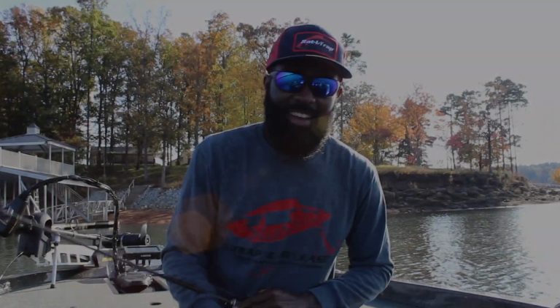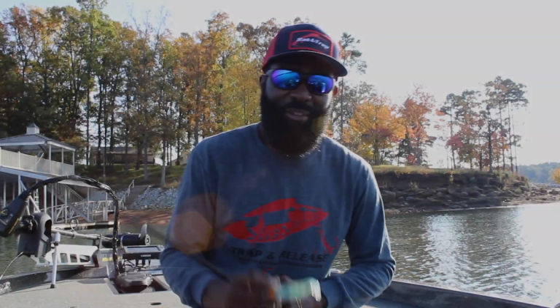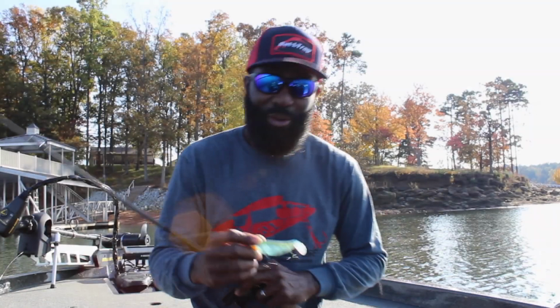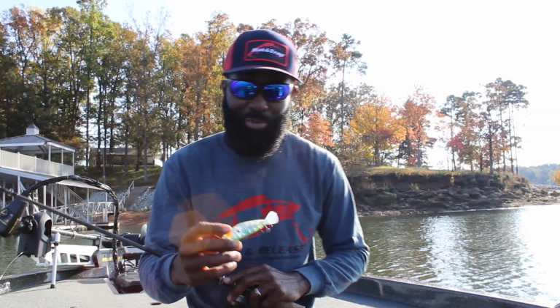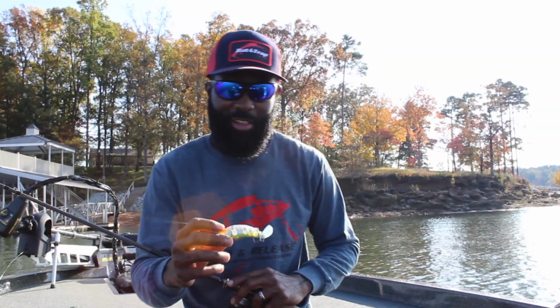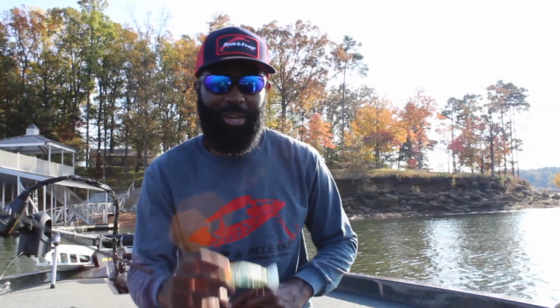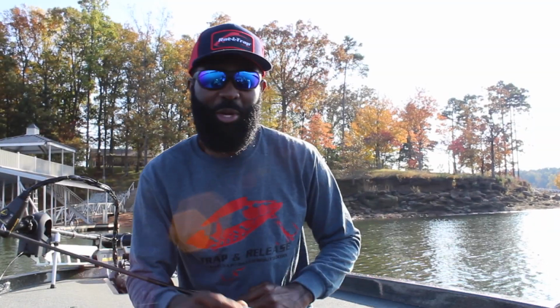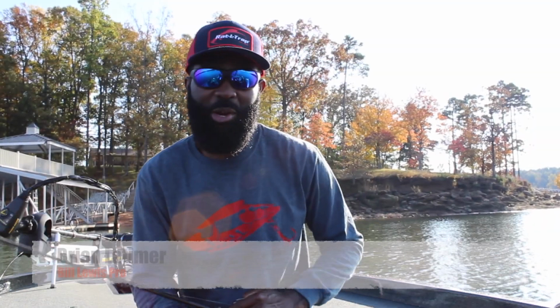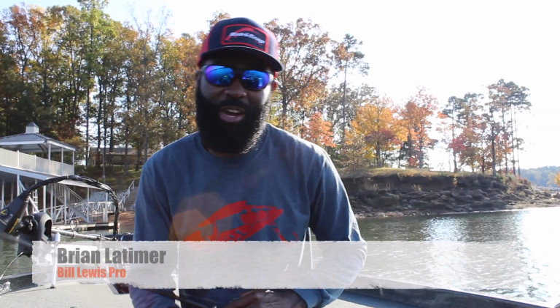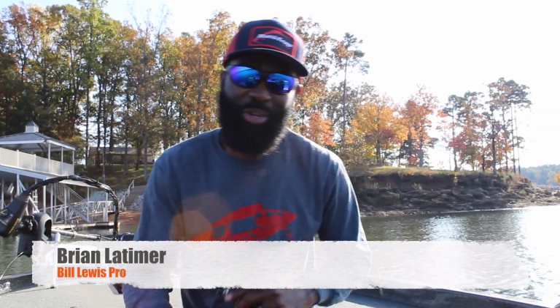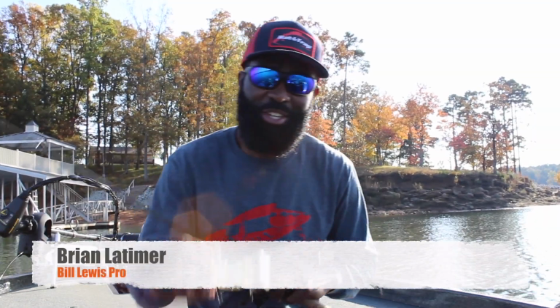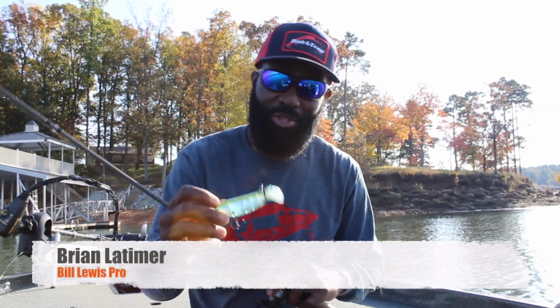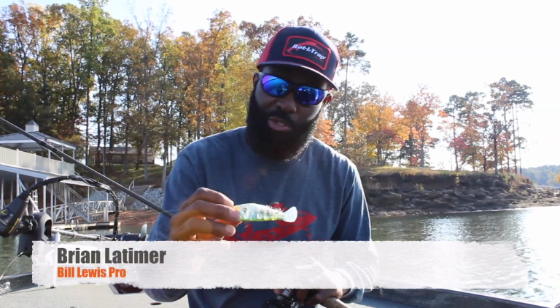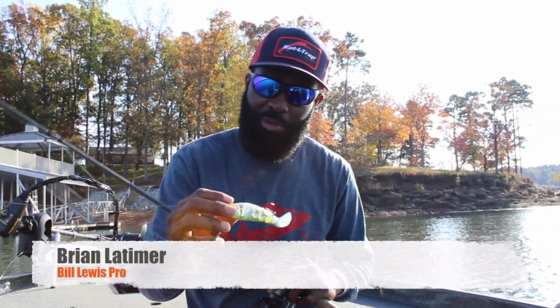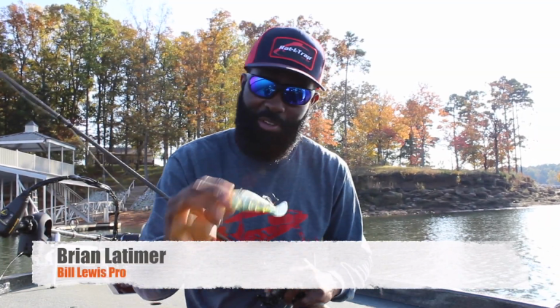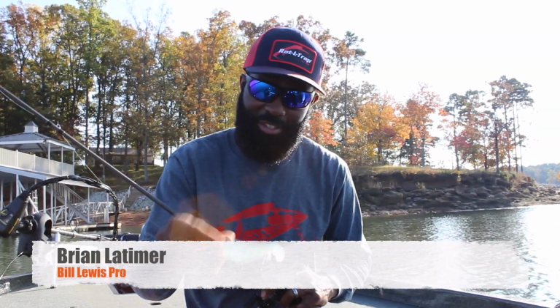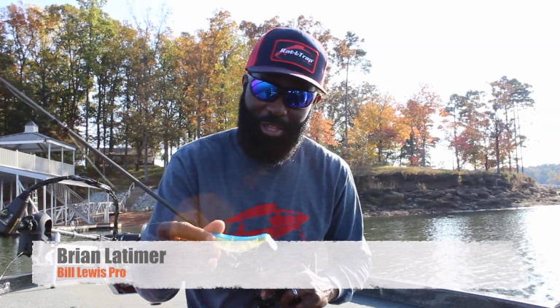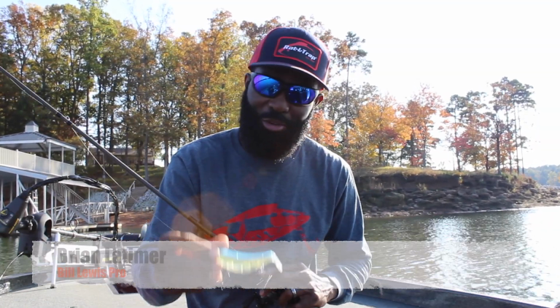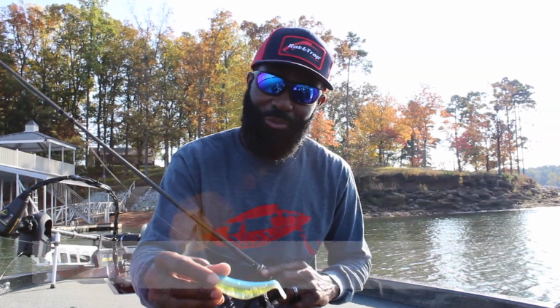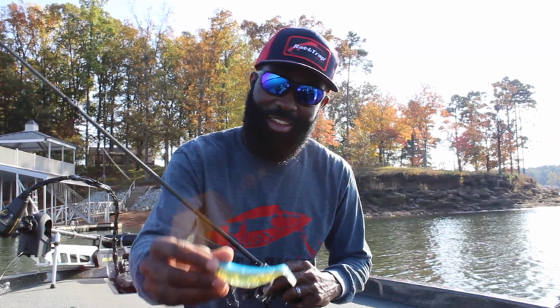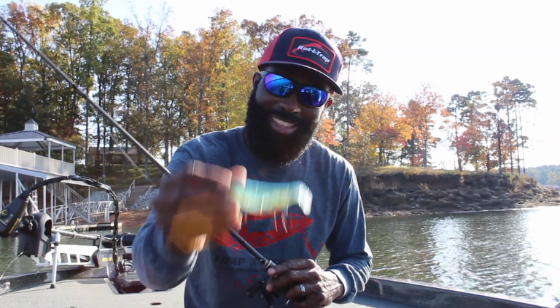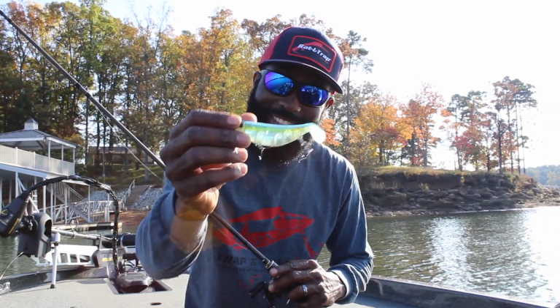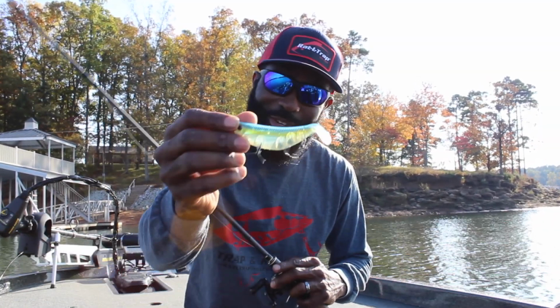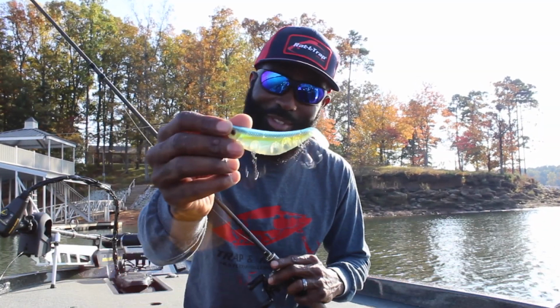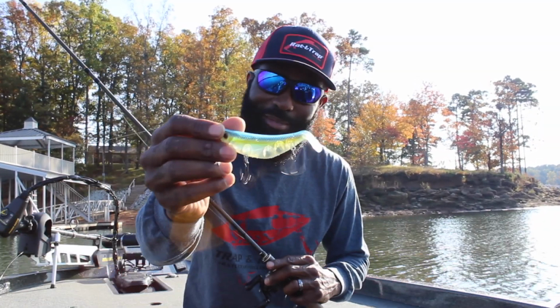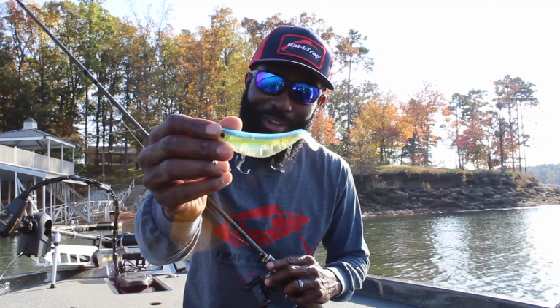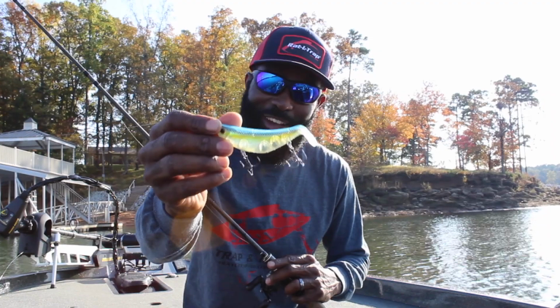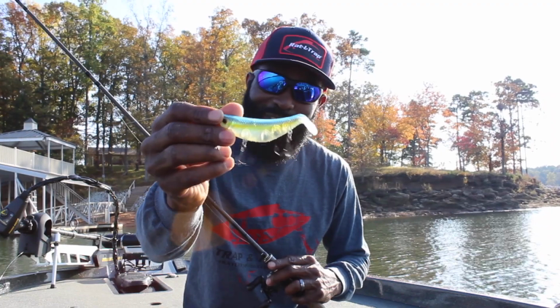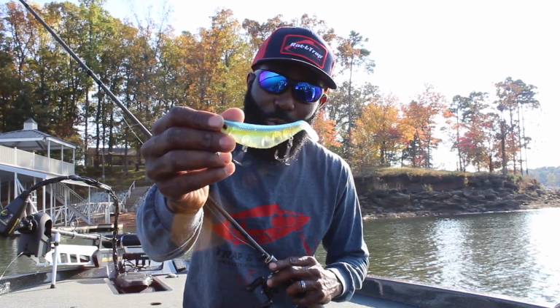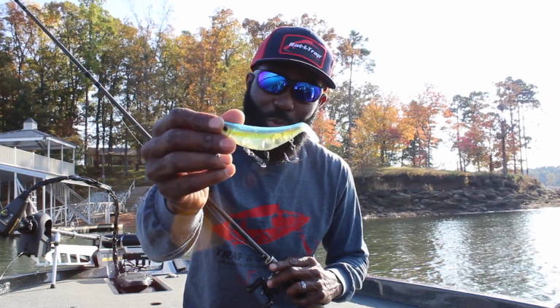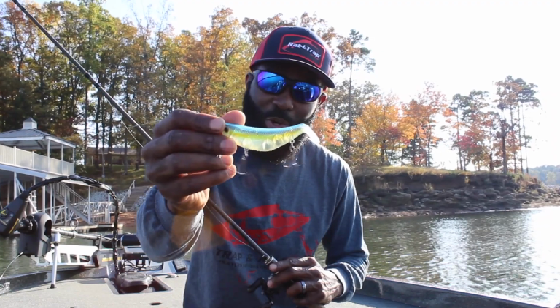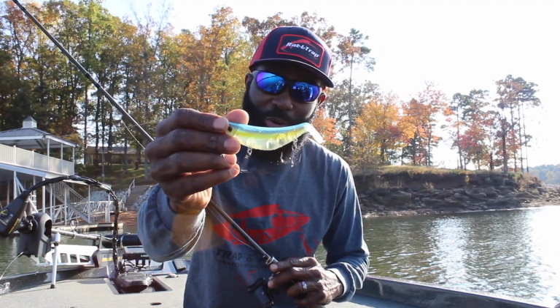Hey folks, Brian Latimer here, and I want to introduce you to my little friend, the Stutter Step 4.0.